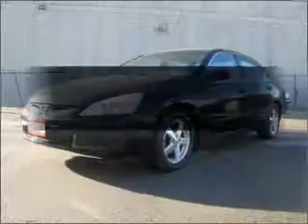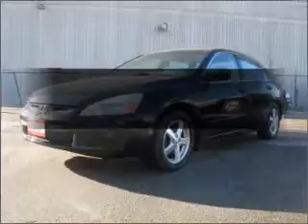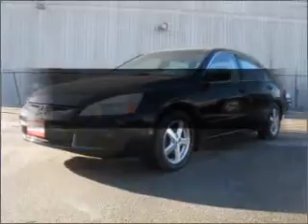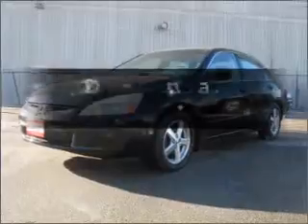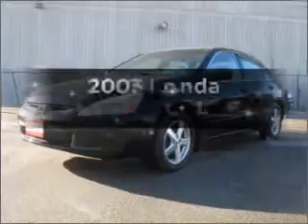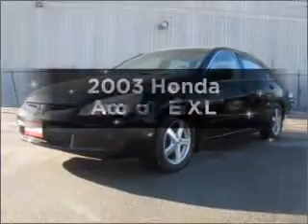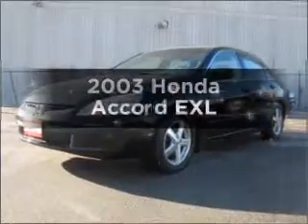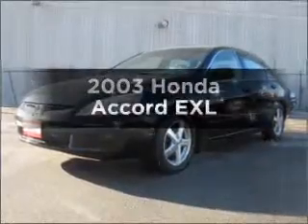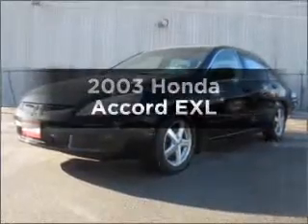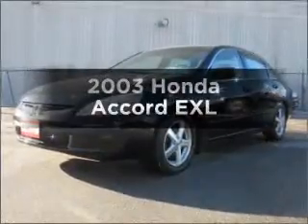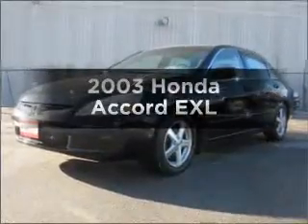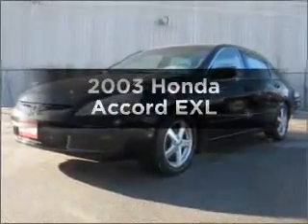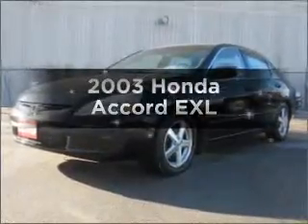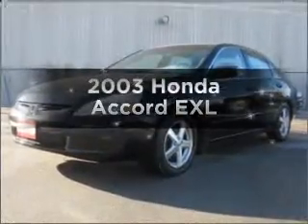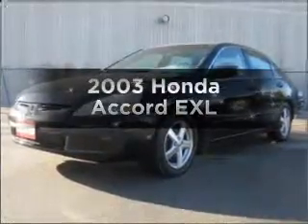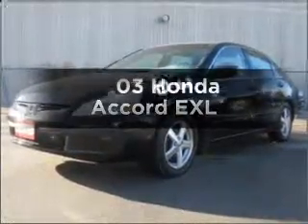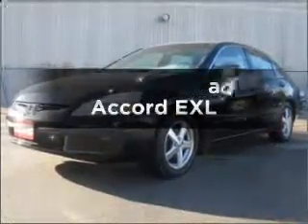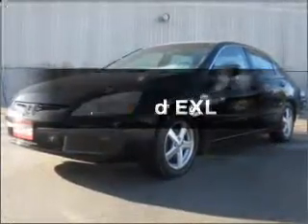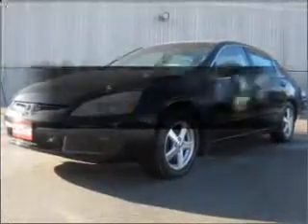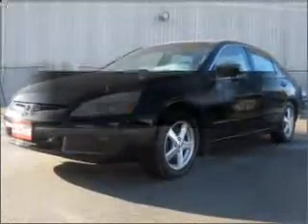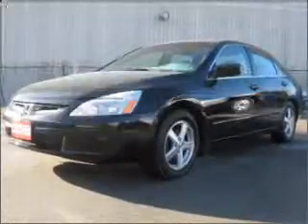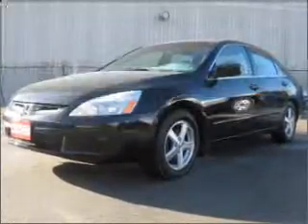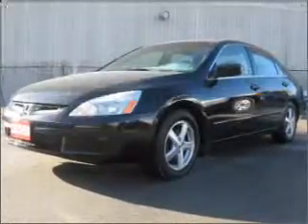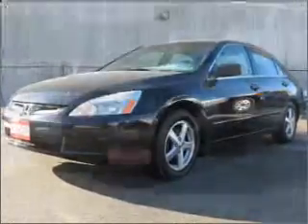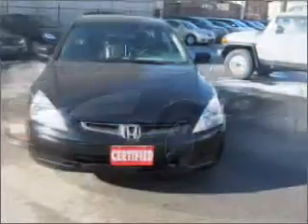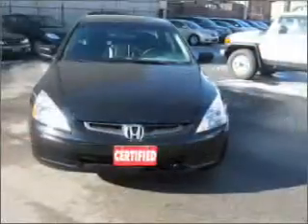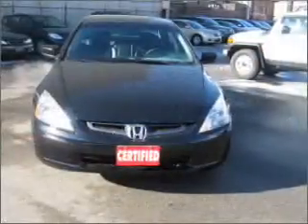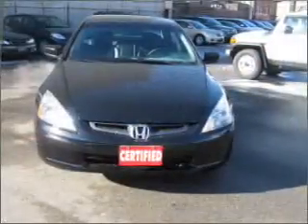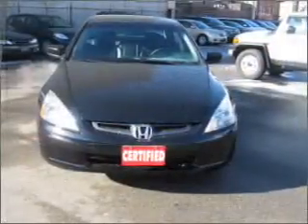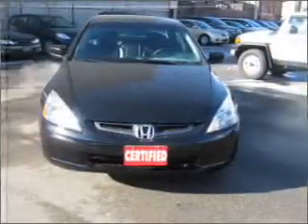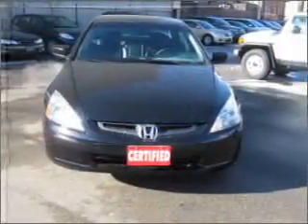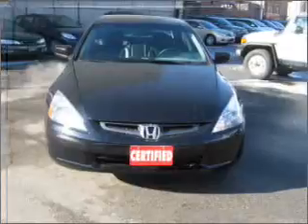Presenting the 2003 Honda Accord. If you're looking for a first-rate auto, this one could be yours today.